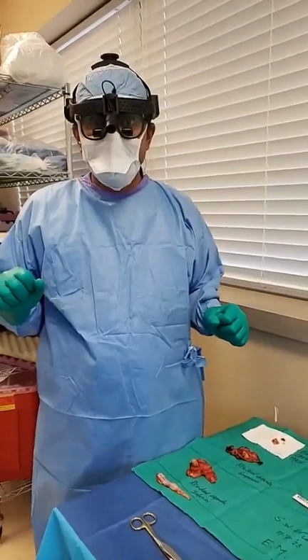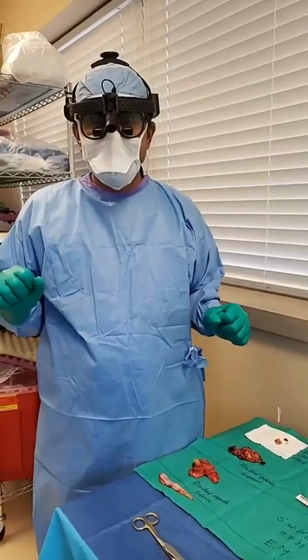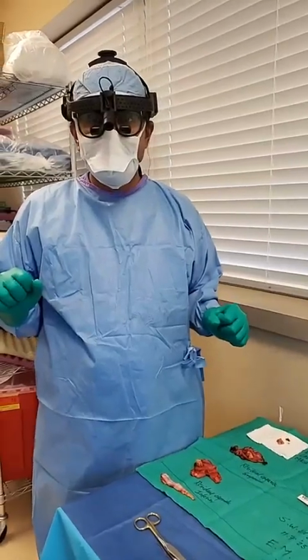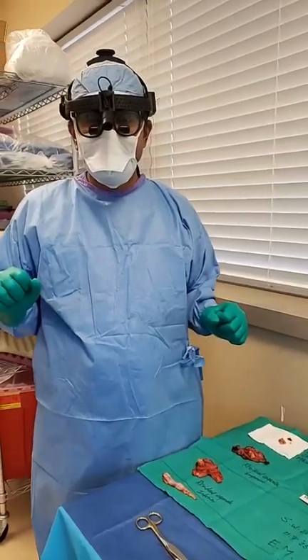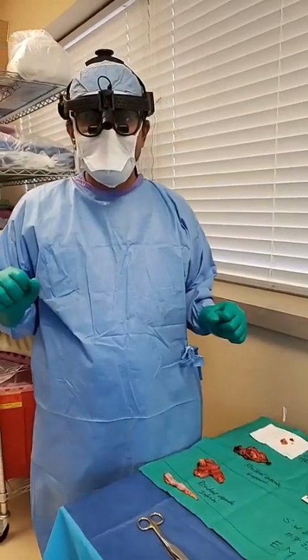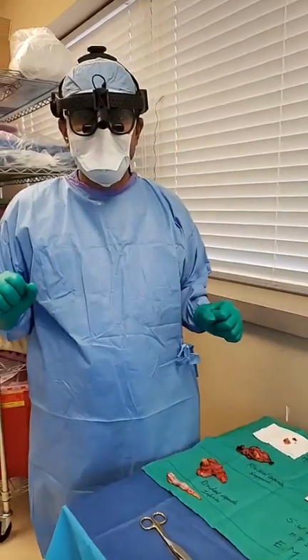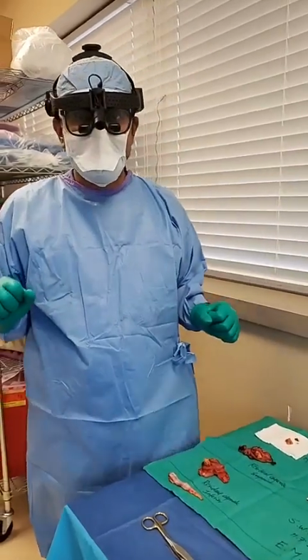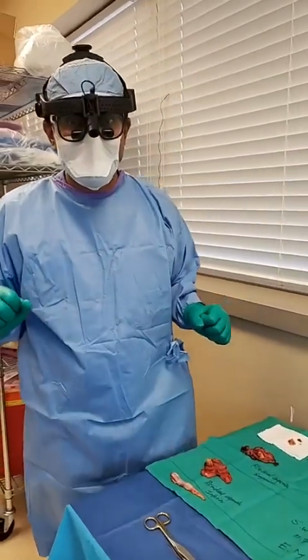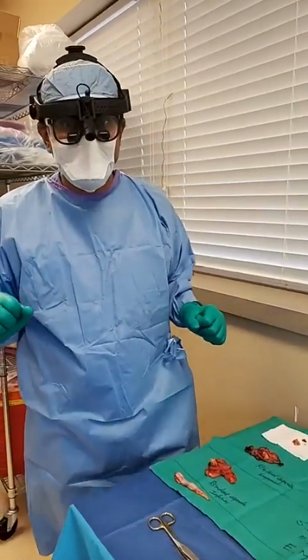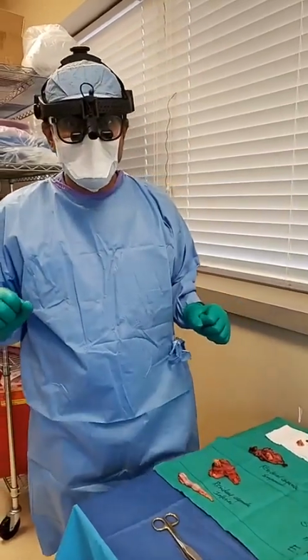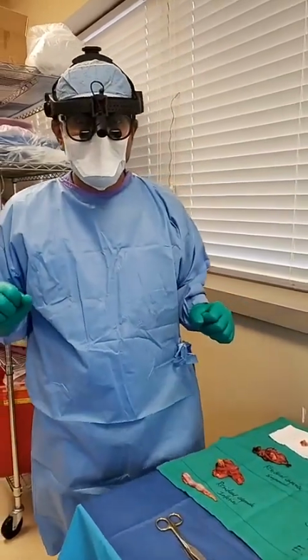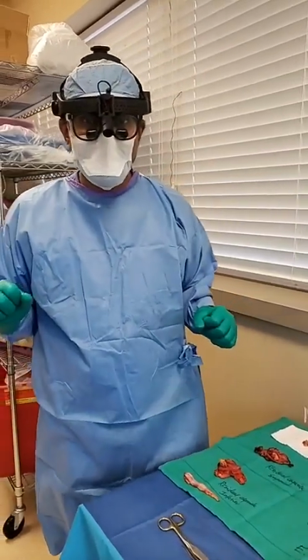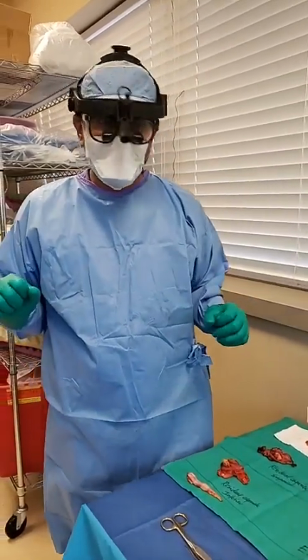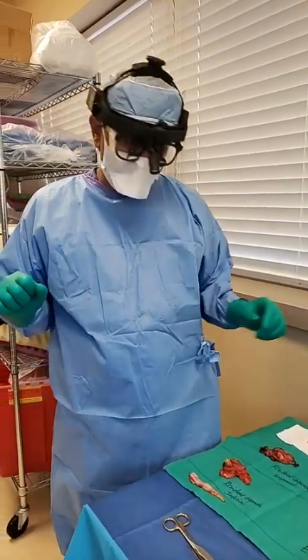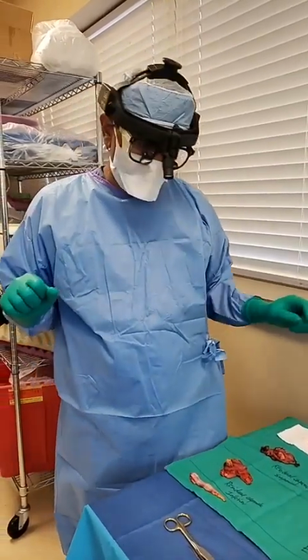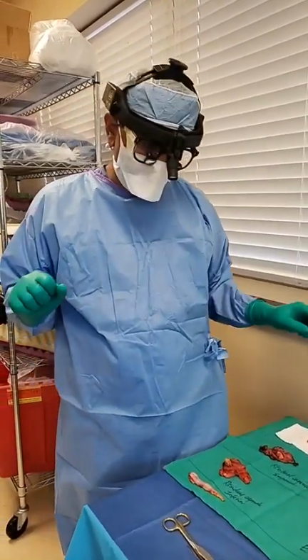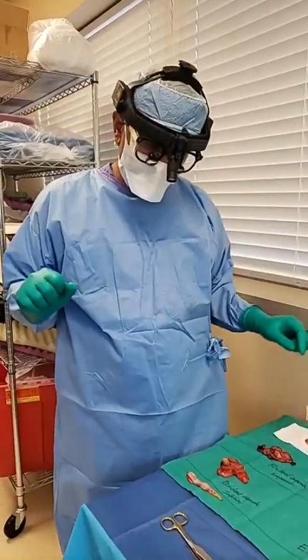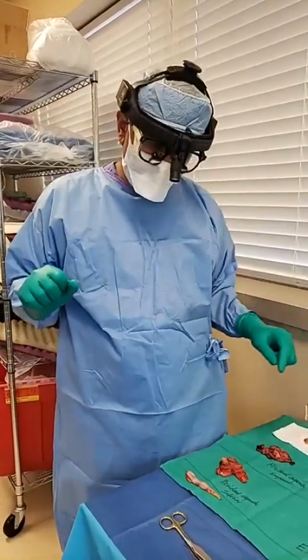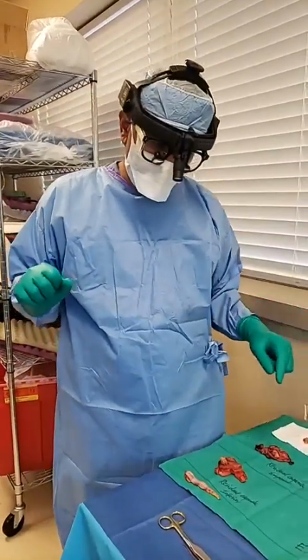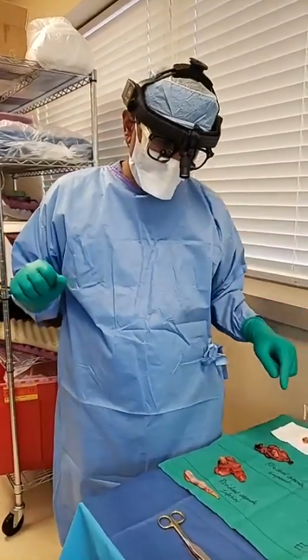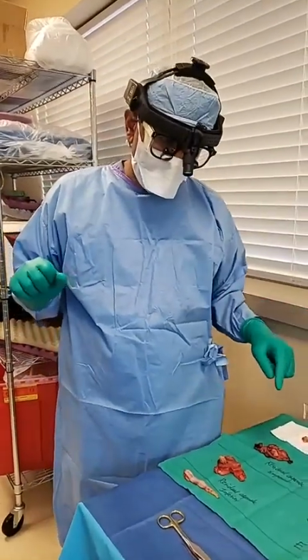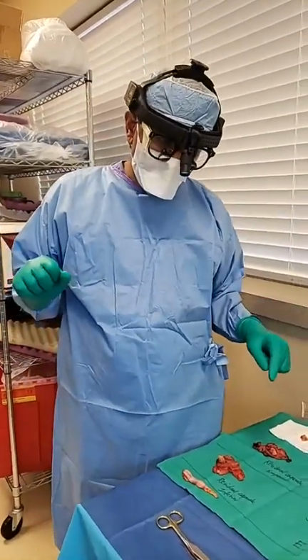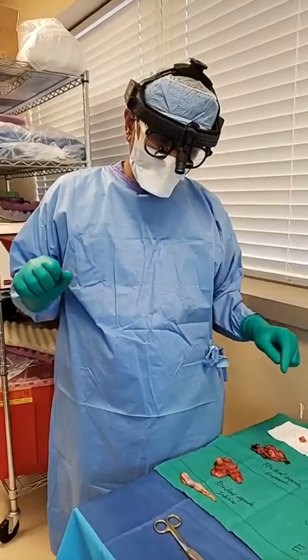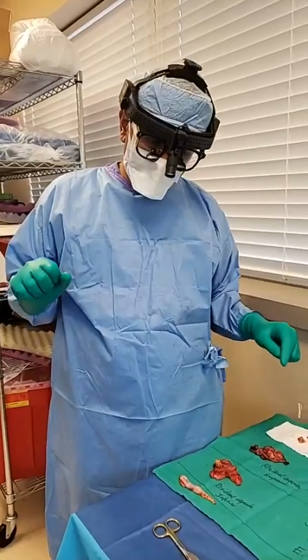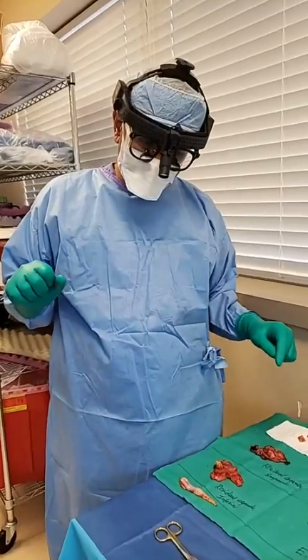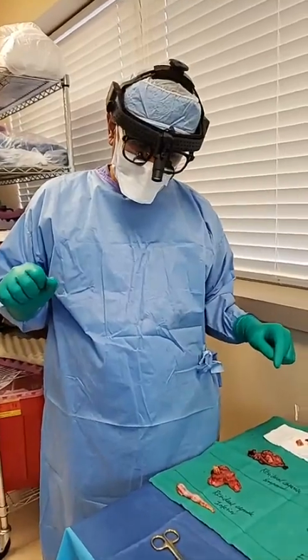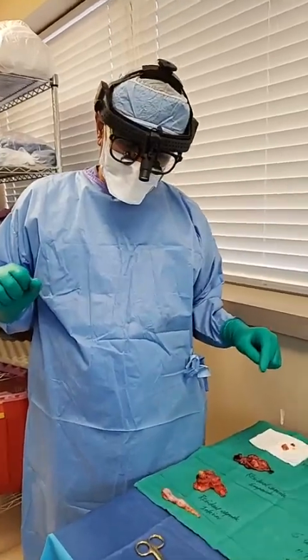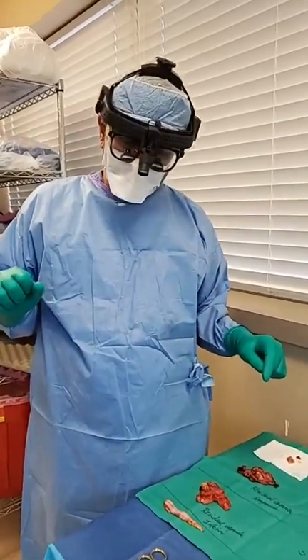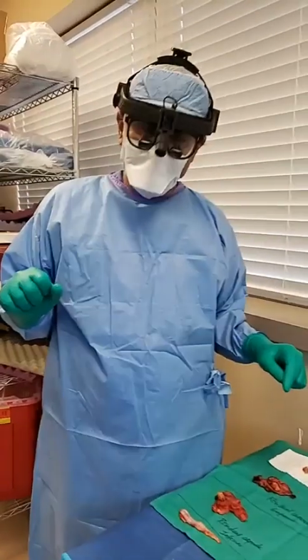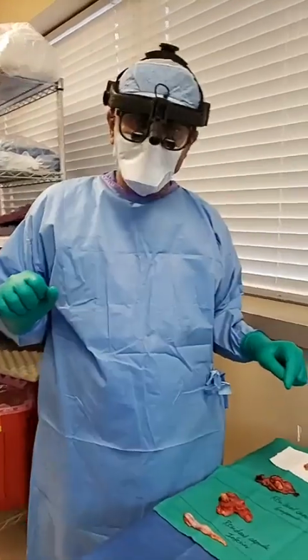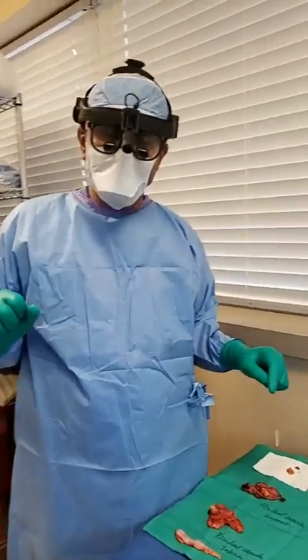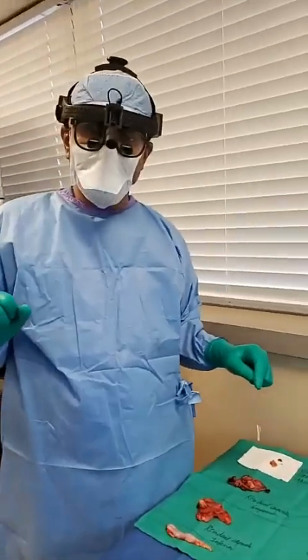Hi, this is Dr. Han. I've done what is a residual capsule removal.